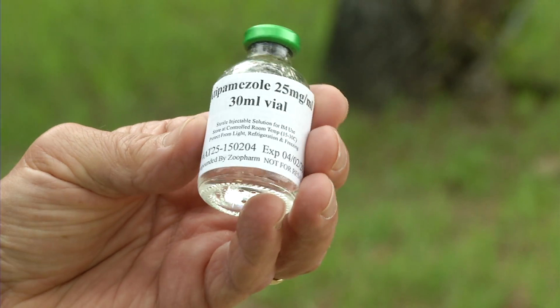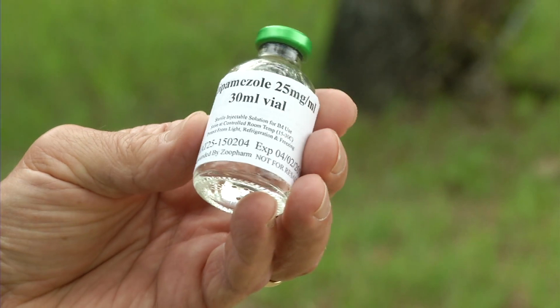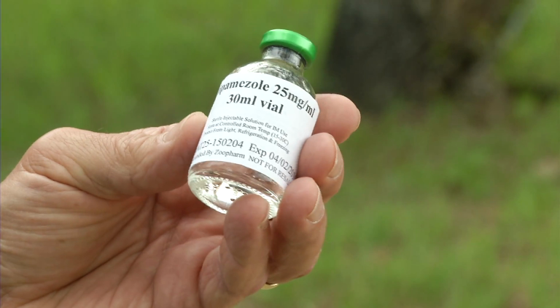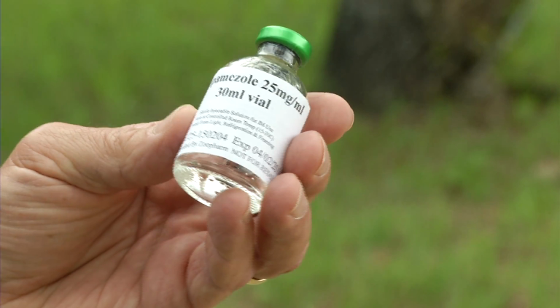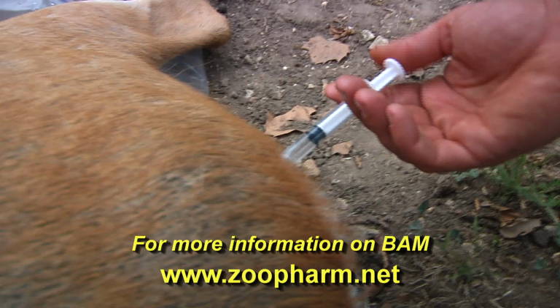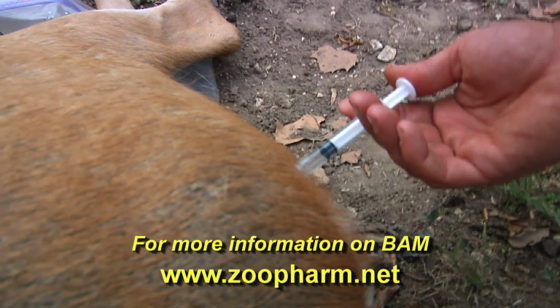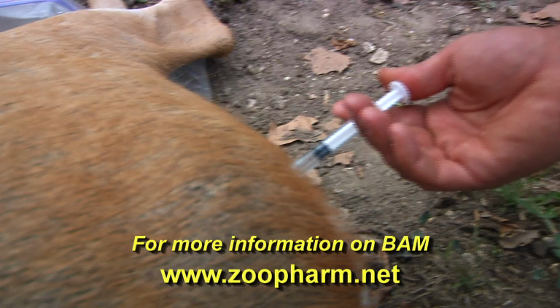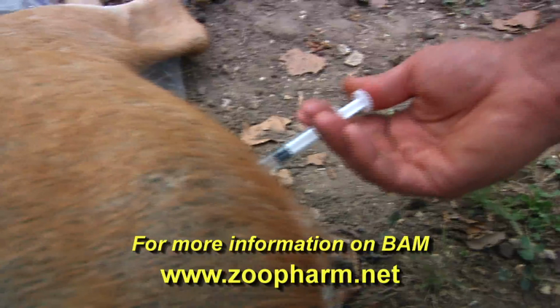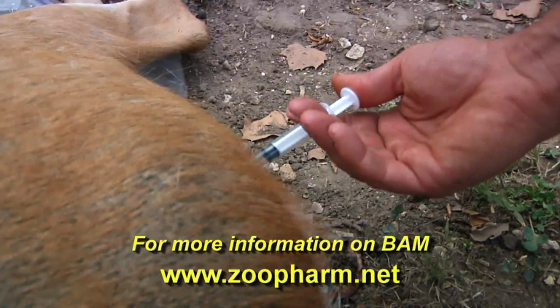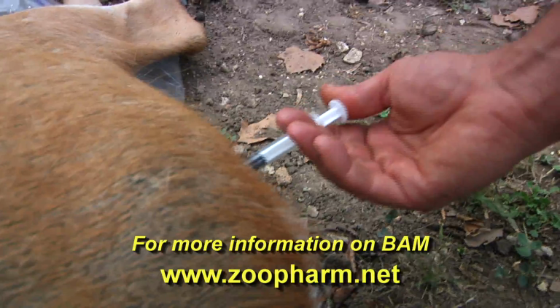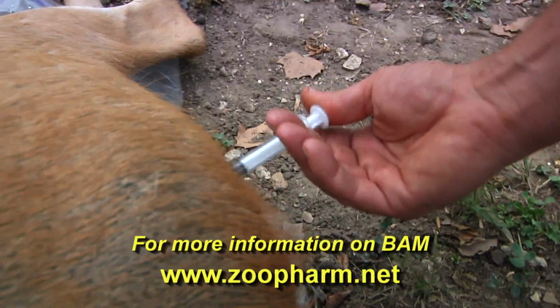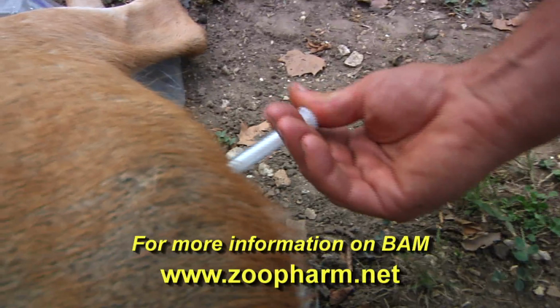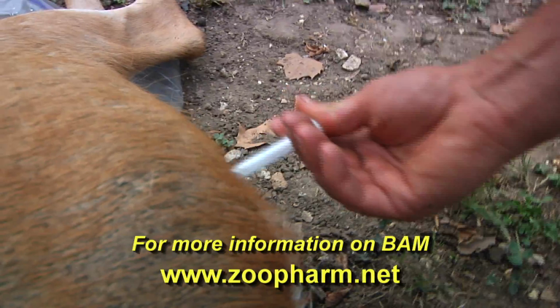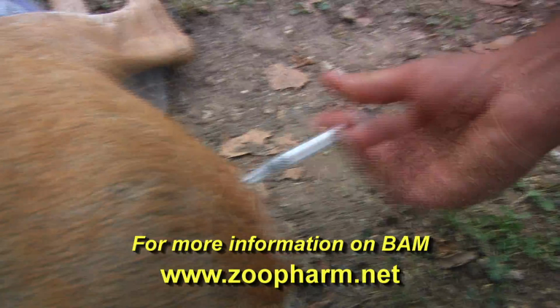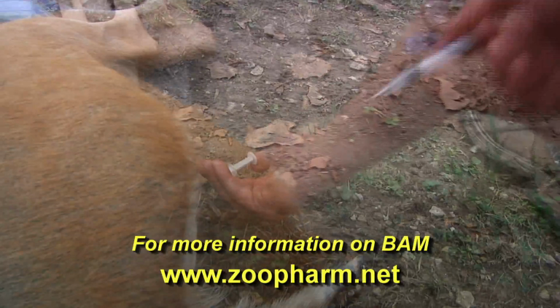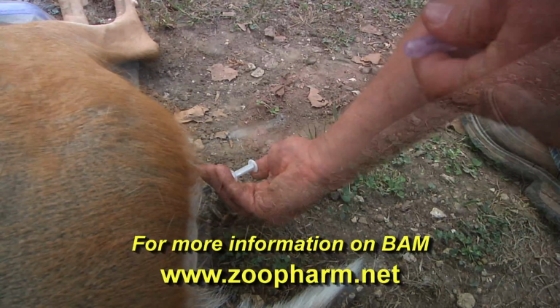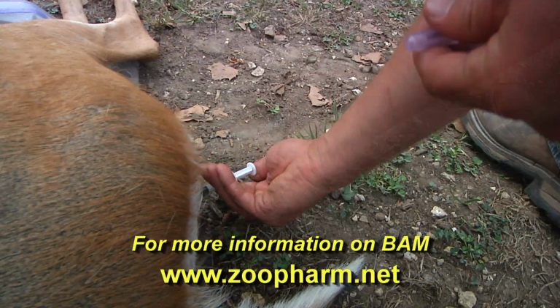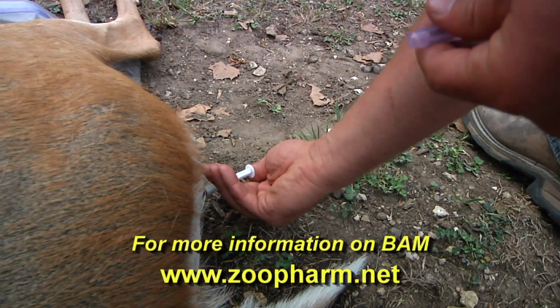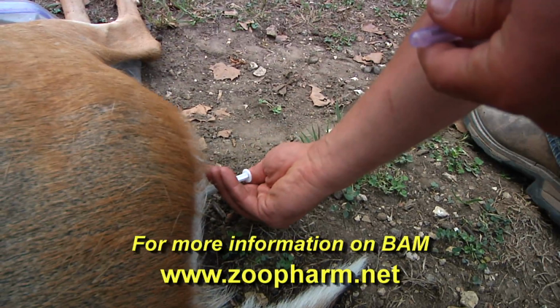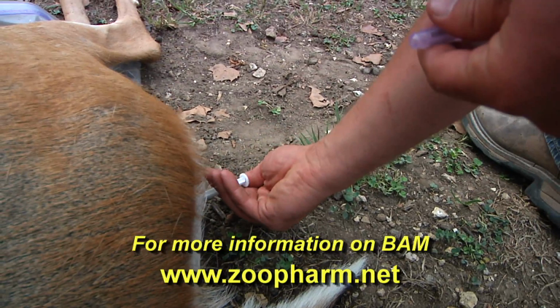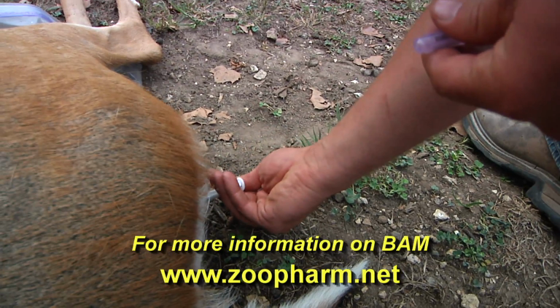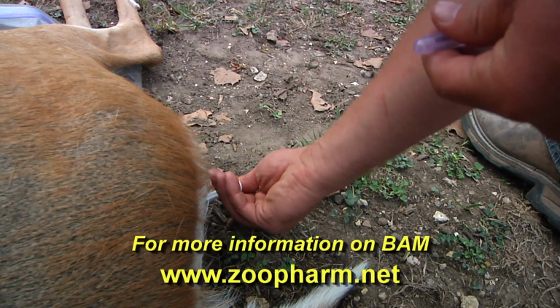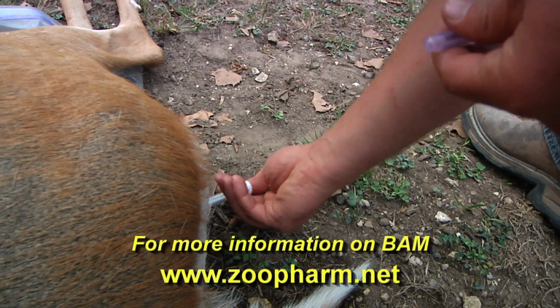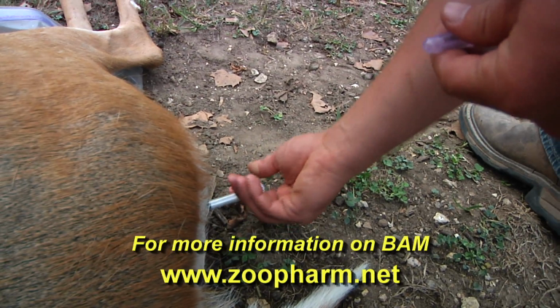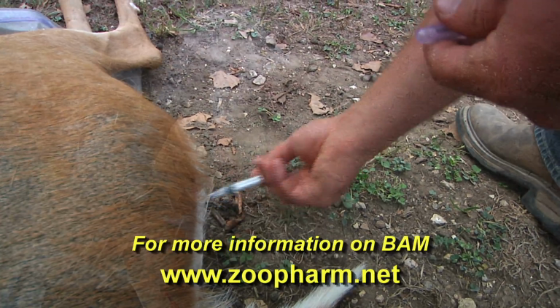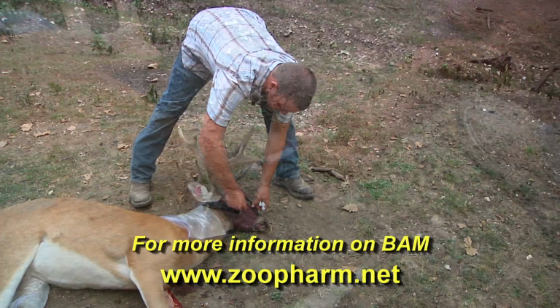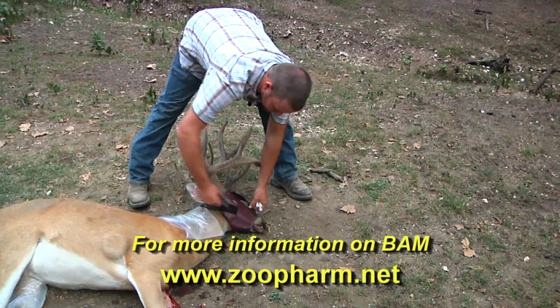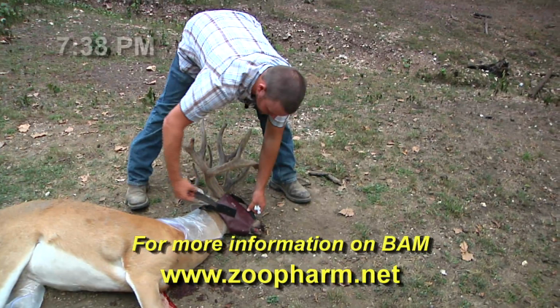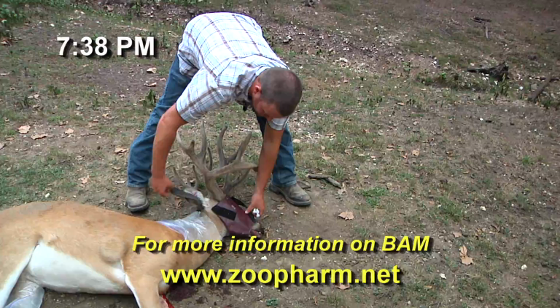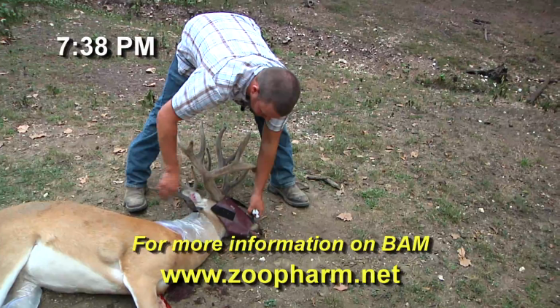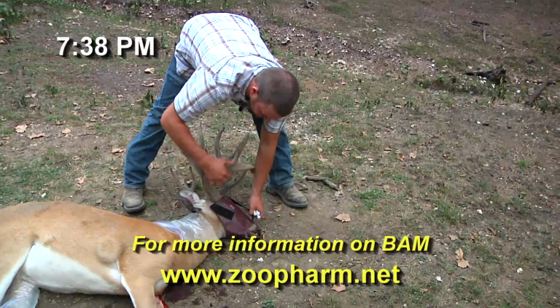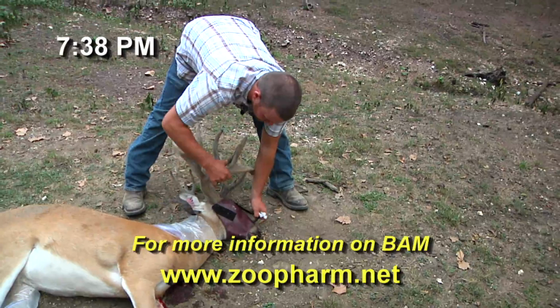We've done what we can with this buck. We've got the fluids in him, got him iced down. Now we're going to administer the reverser and just see how long it takes to get him up on his feet.